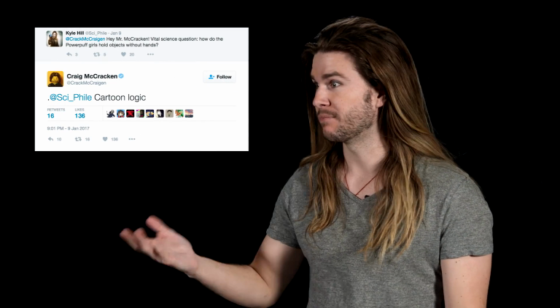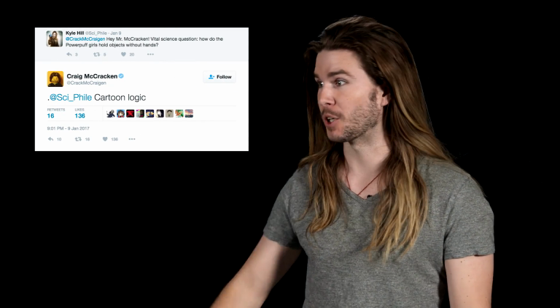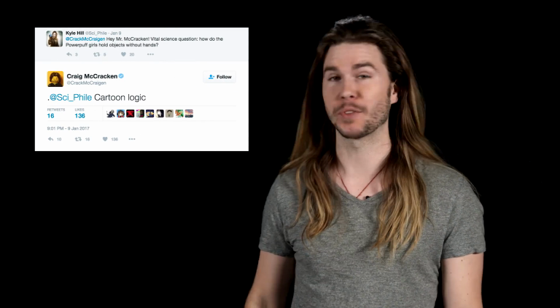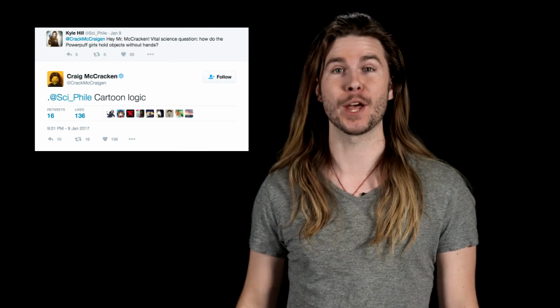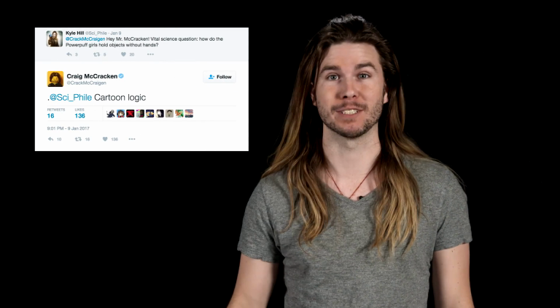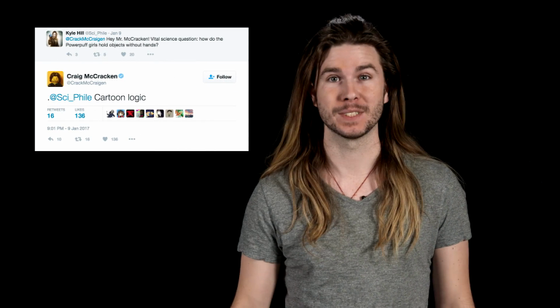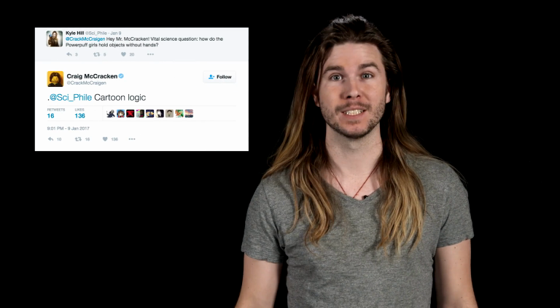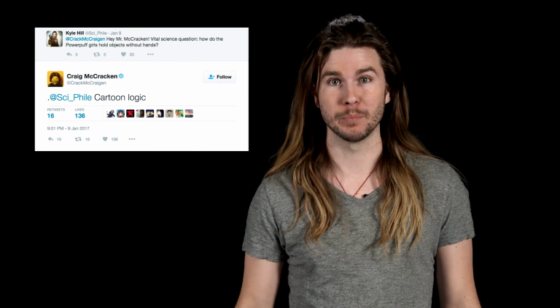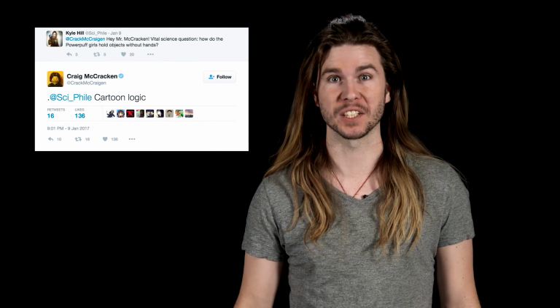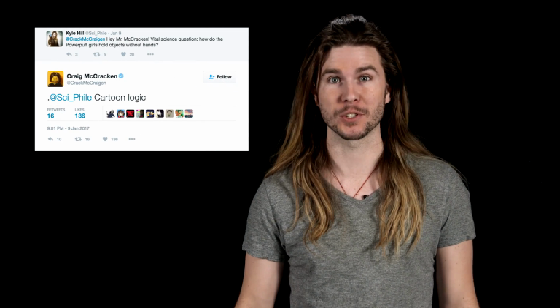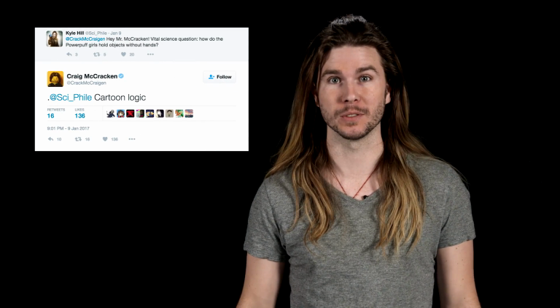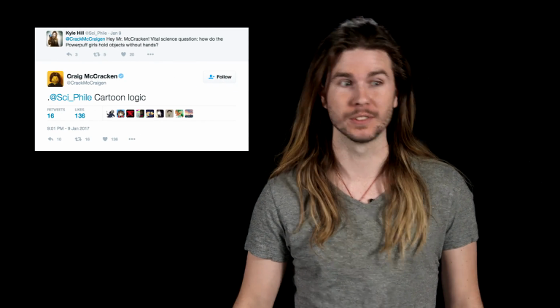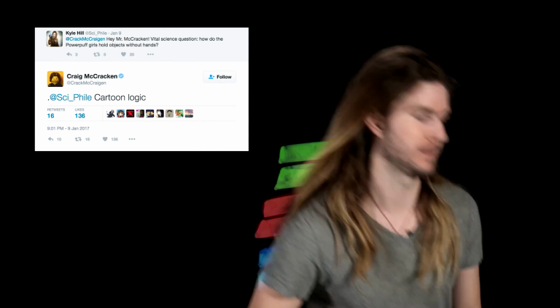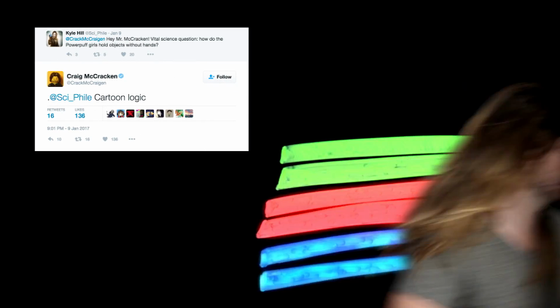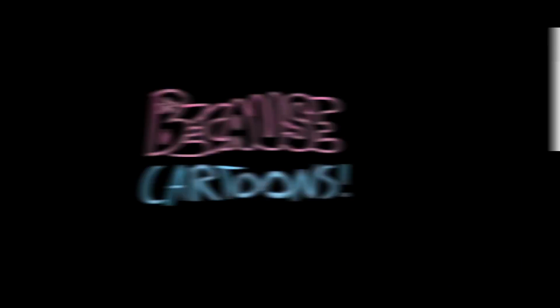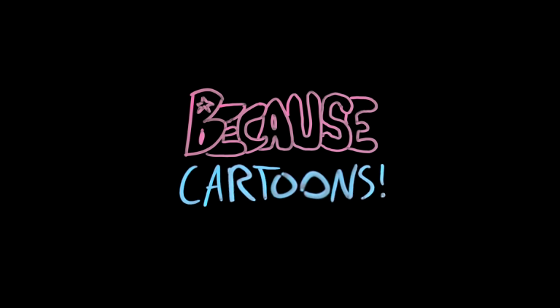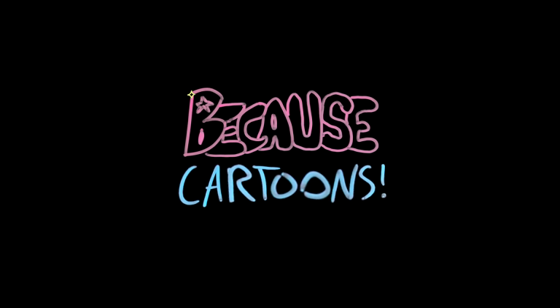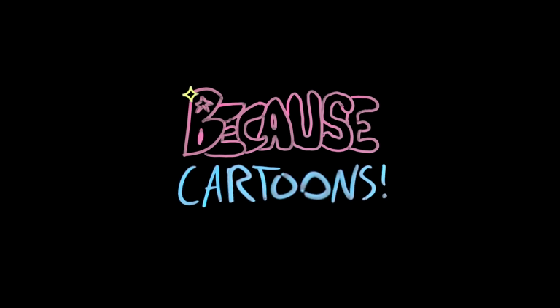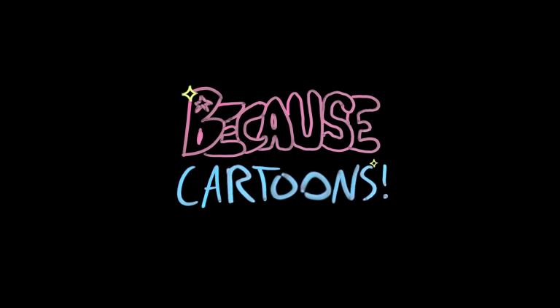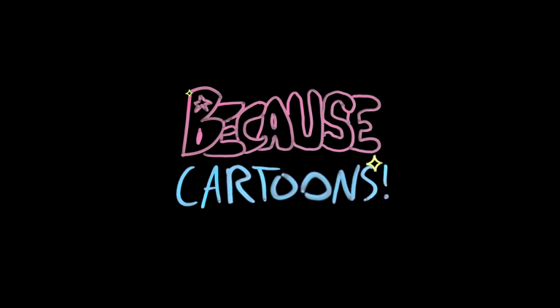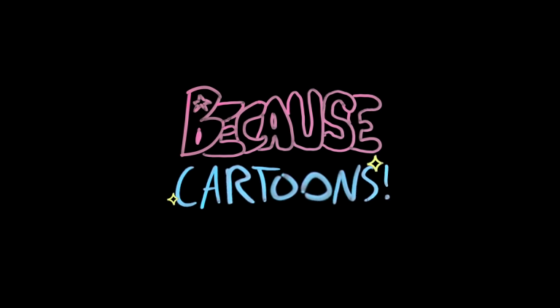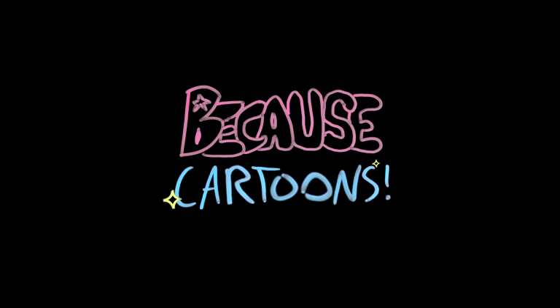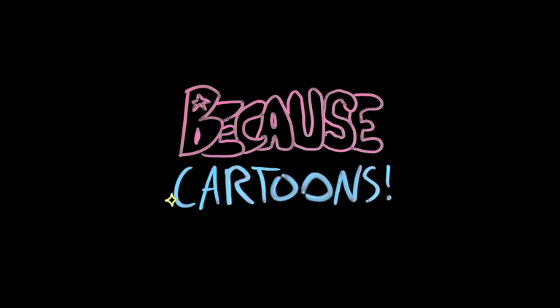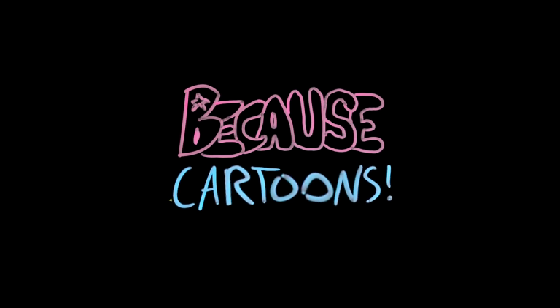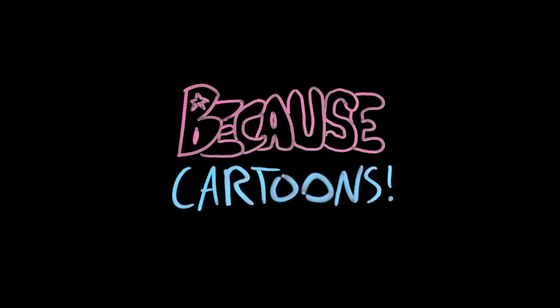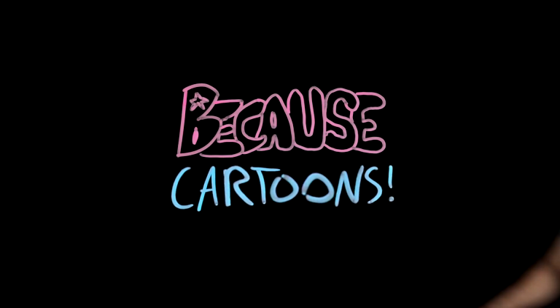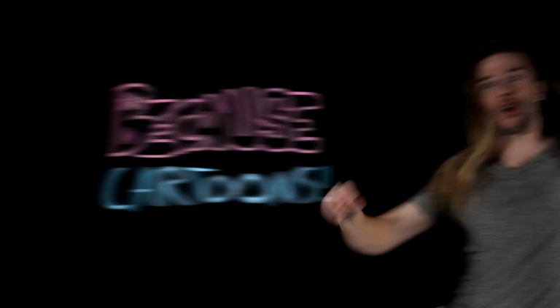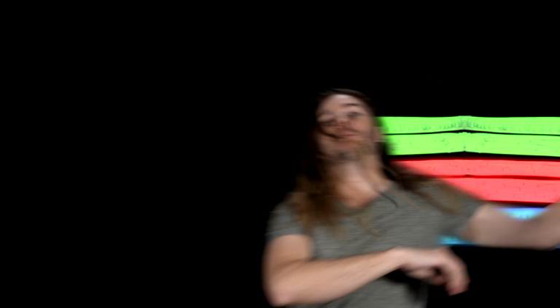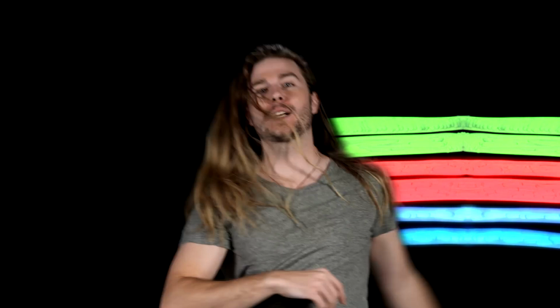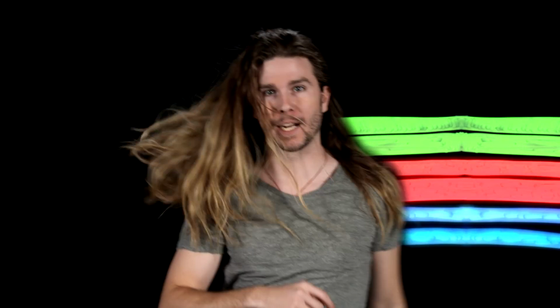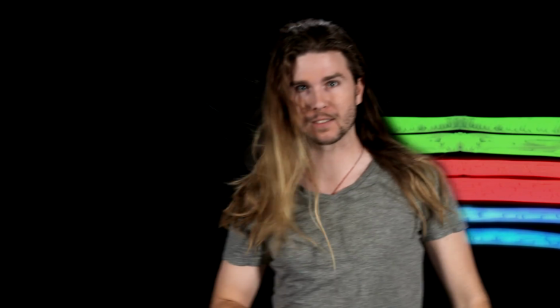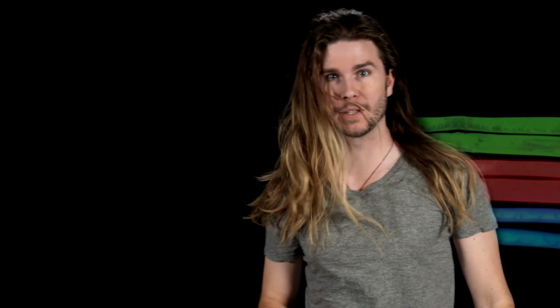So, there you have it — because cartoons. Or it could be because science. Let's do it.